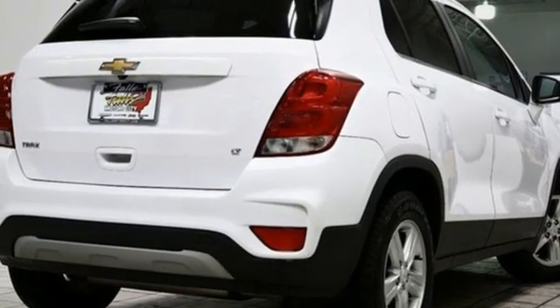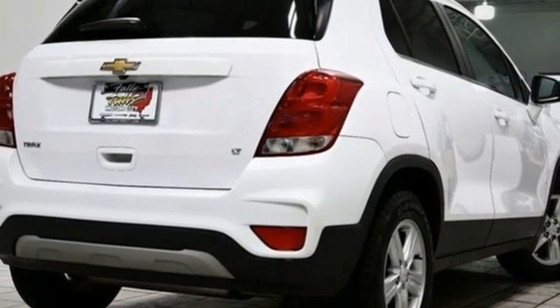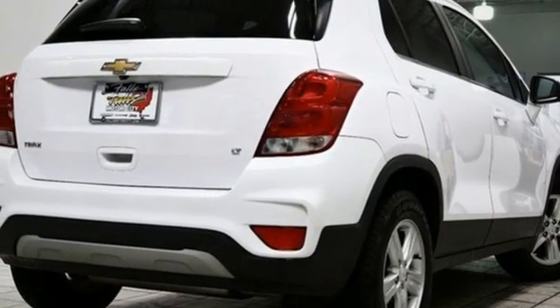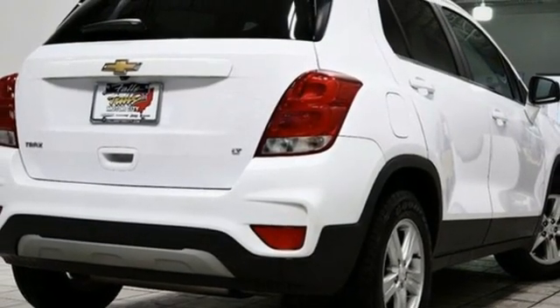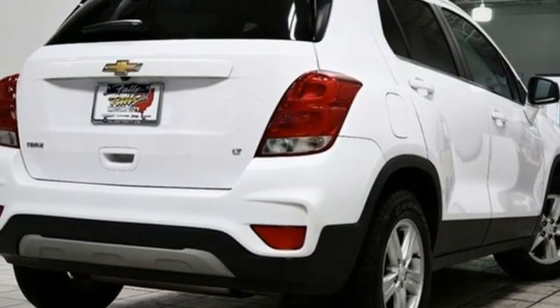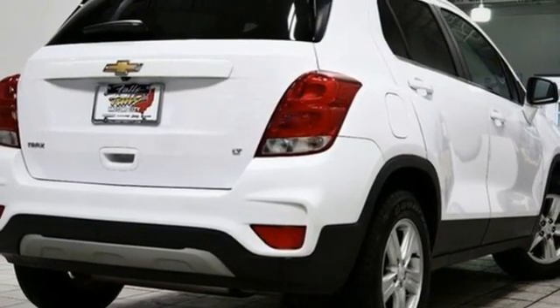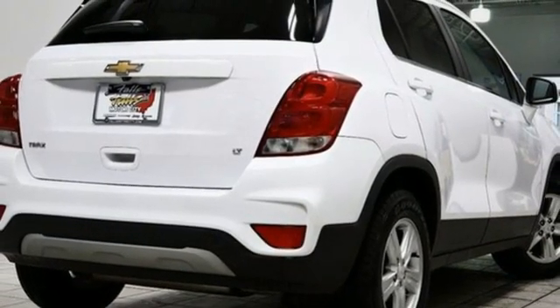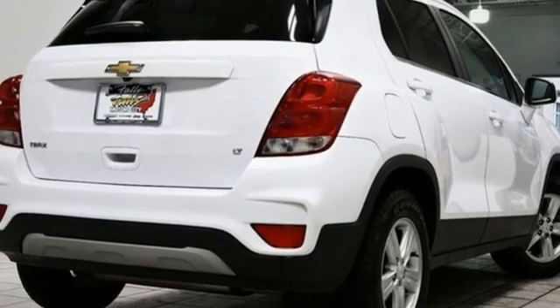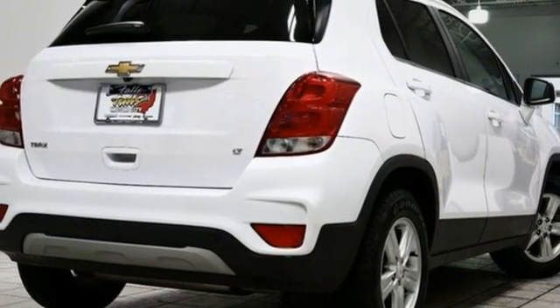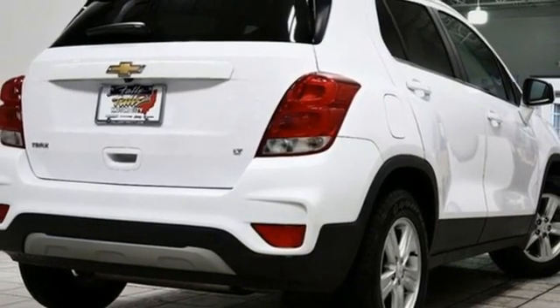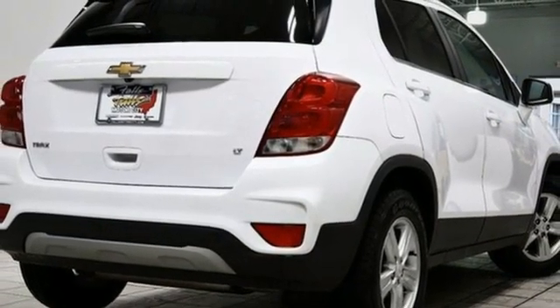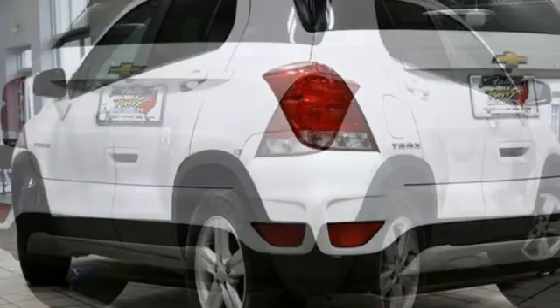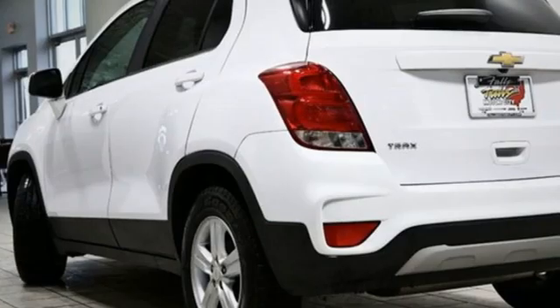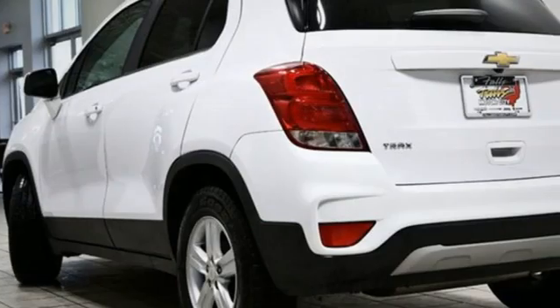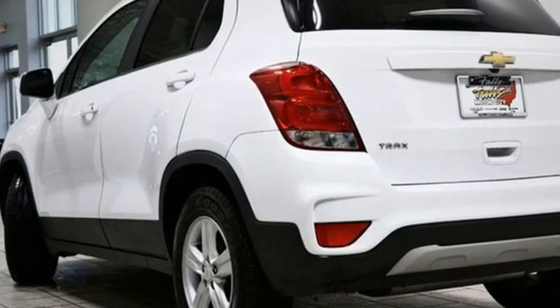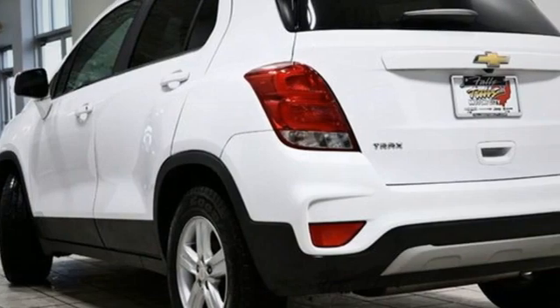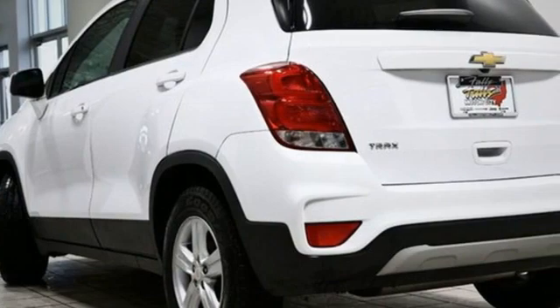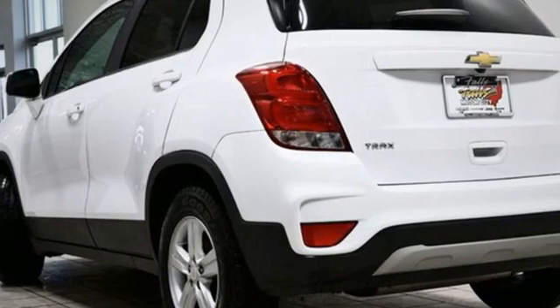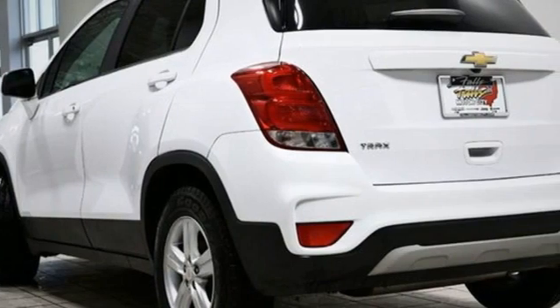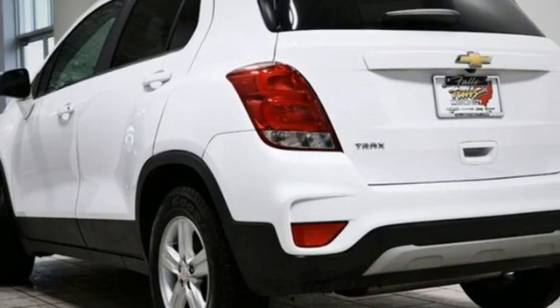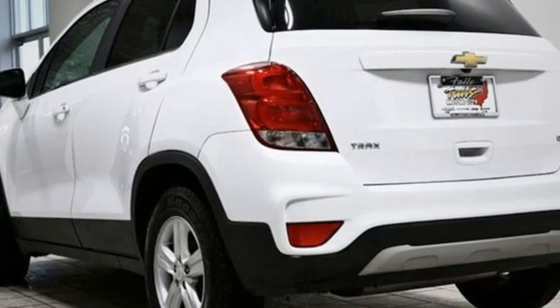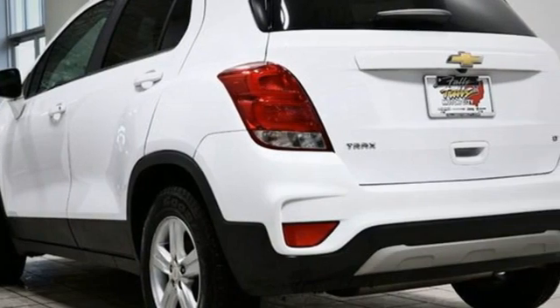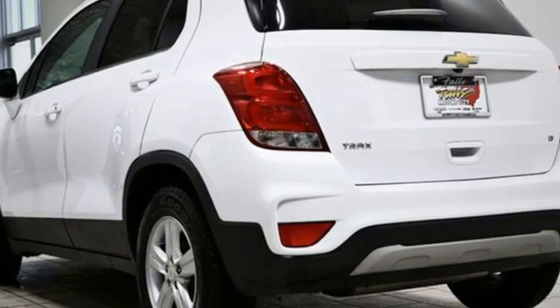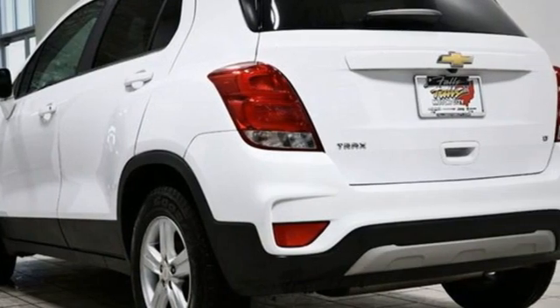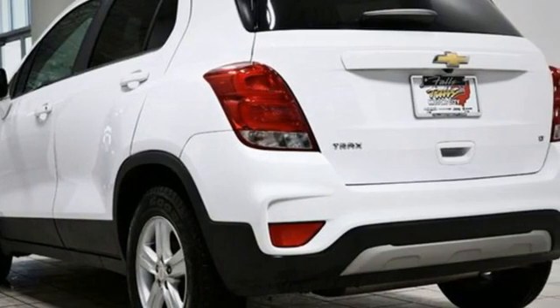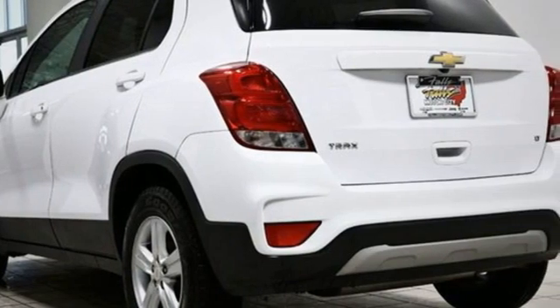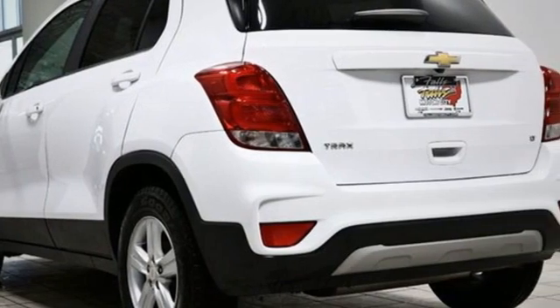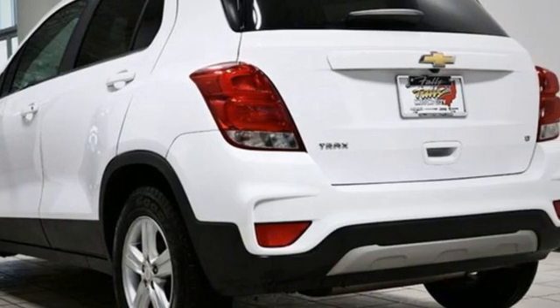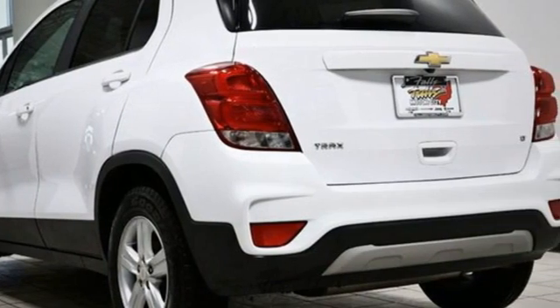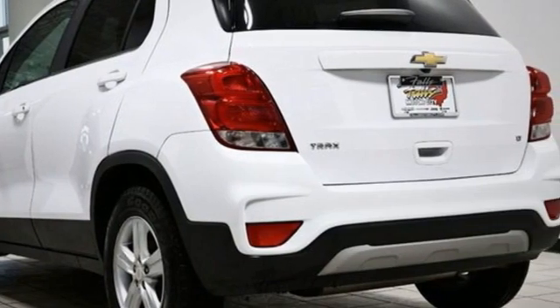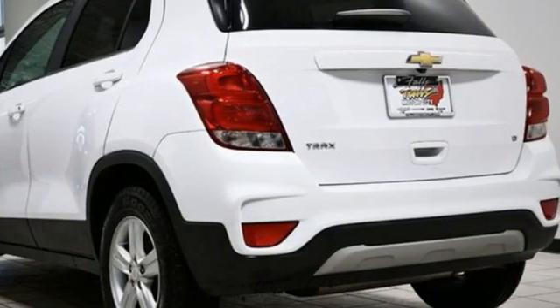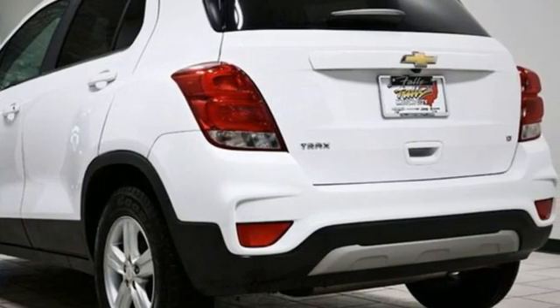Performance, value, durability — Chevy. The time is now. See it for yourself today.